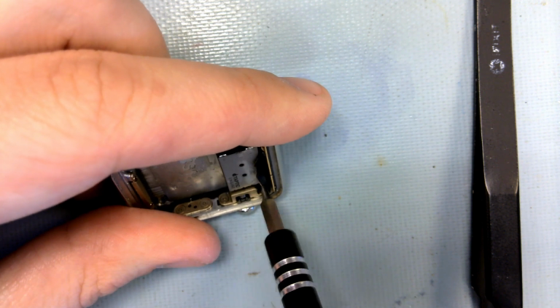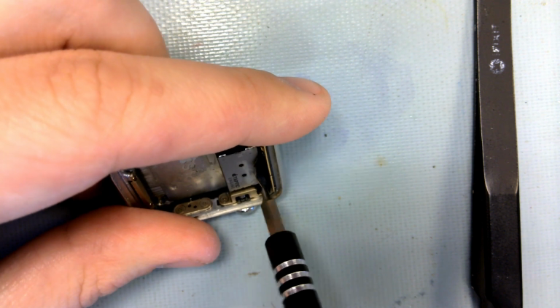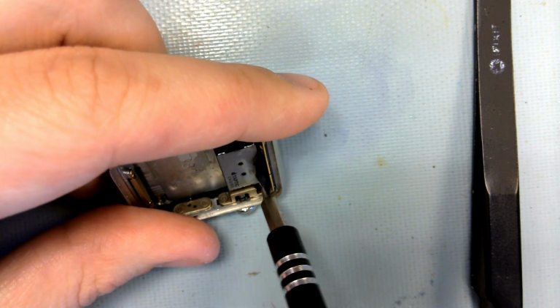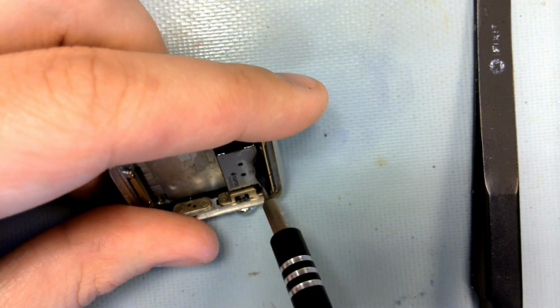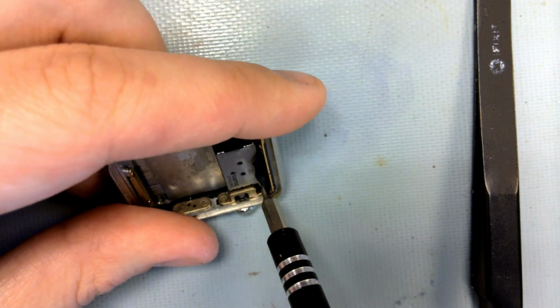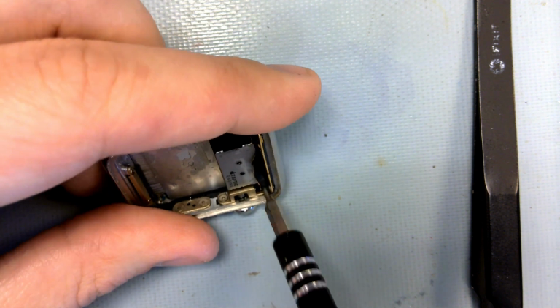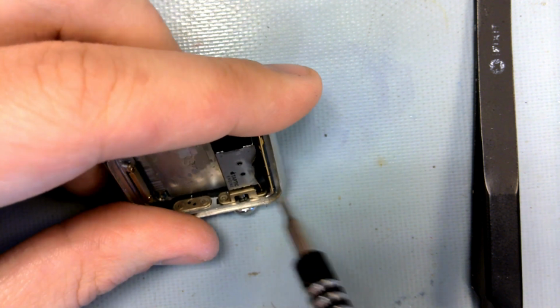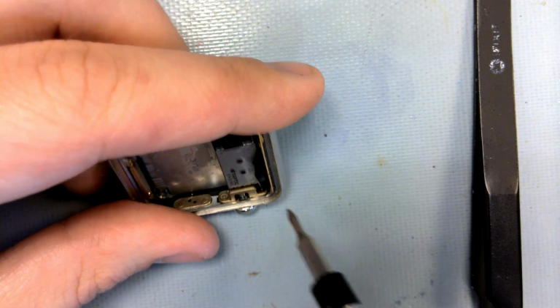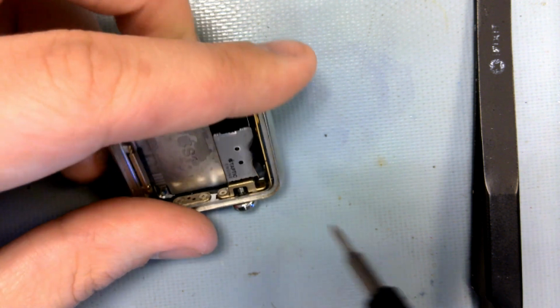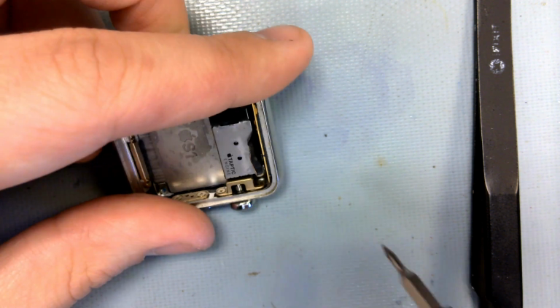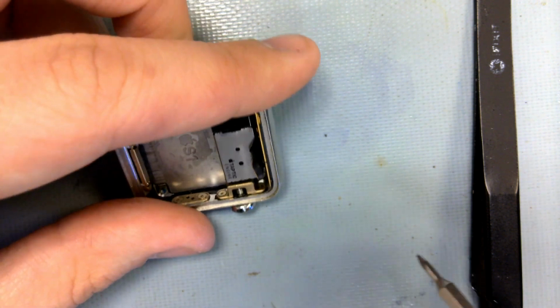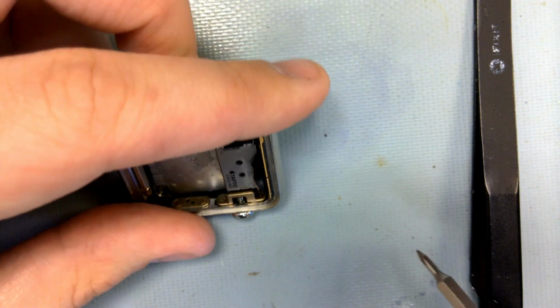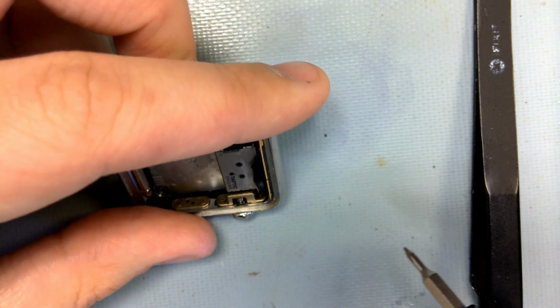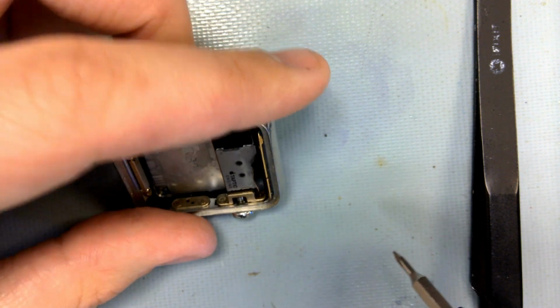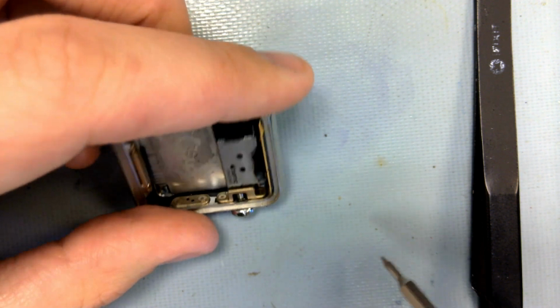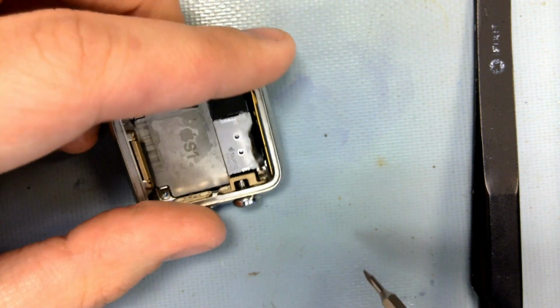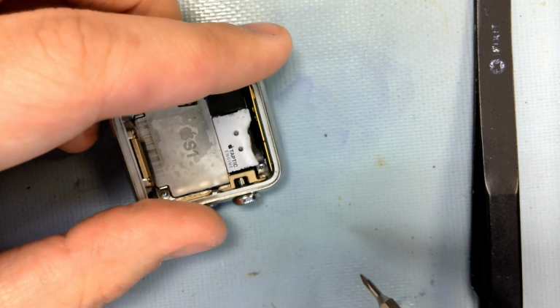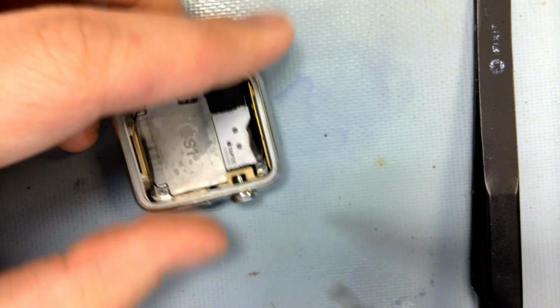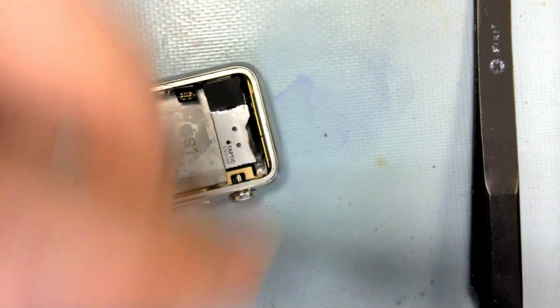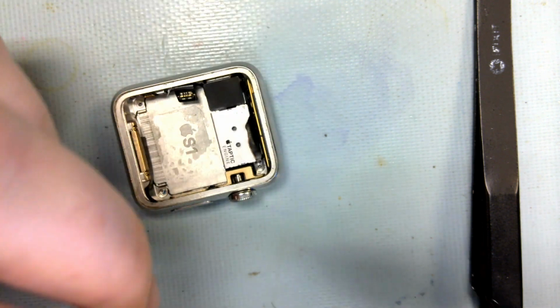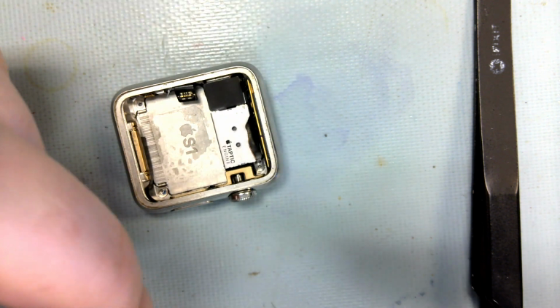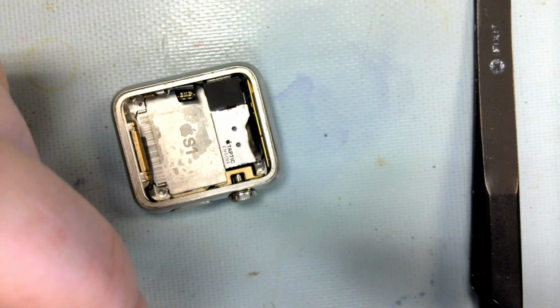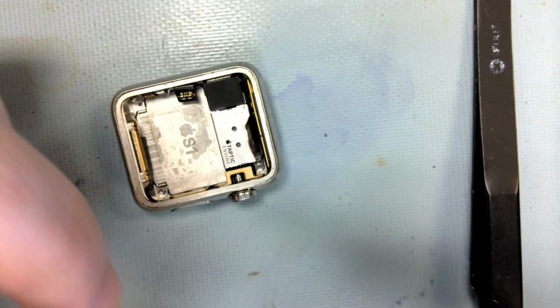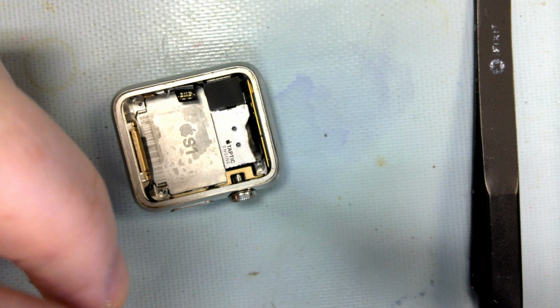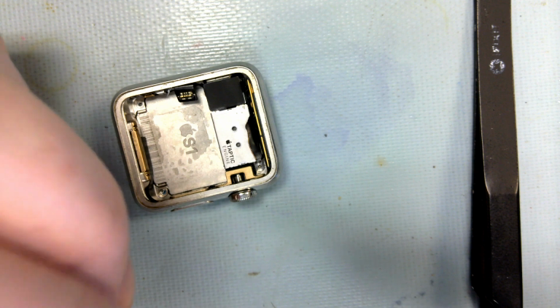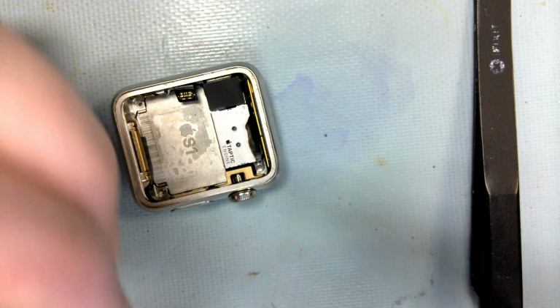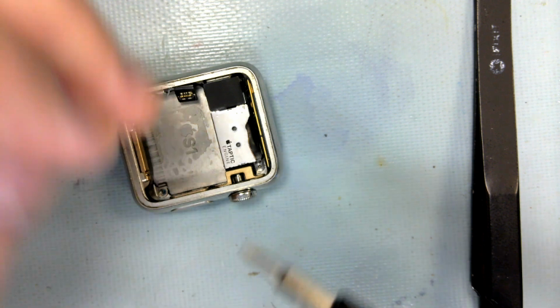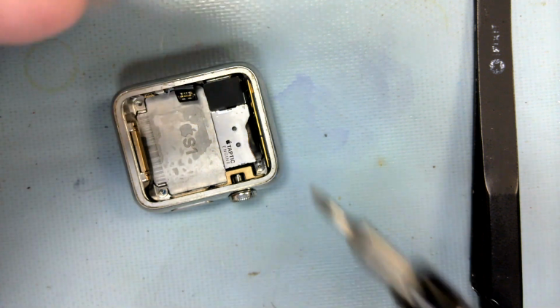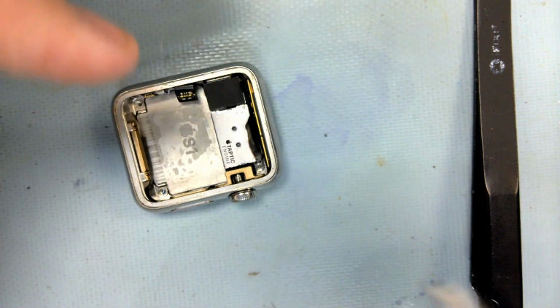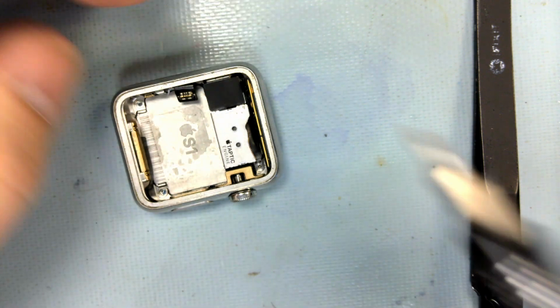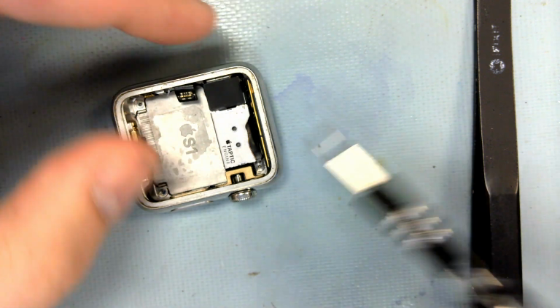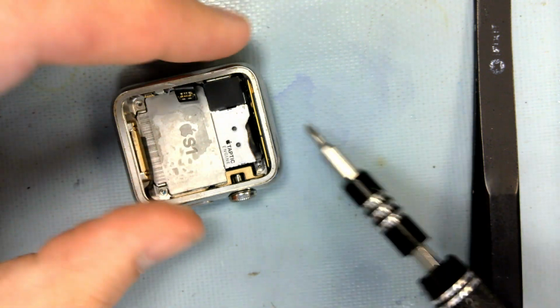I've clearly stripped this screw out, which happens sometimes with these little things. But I can deal with that later.